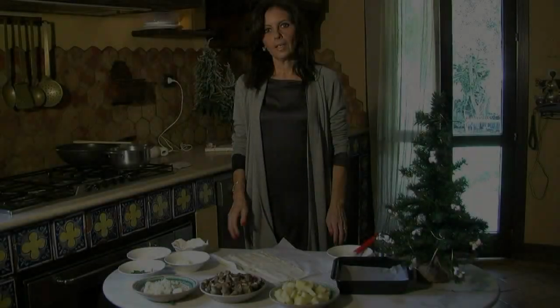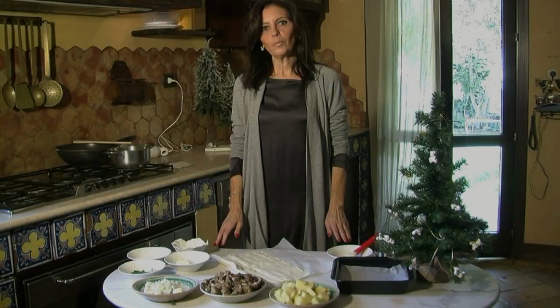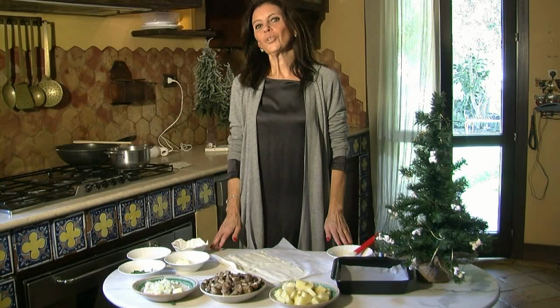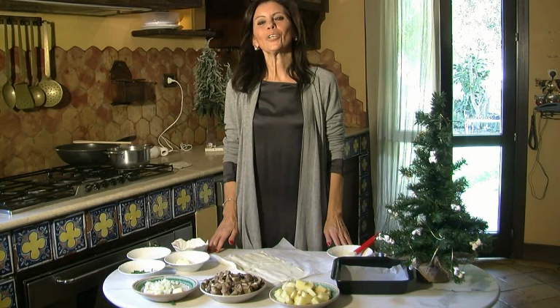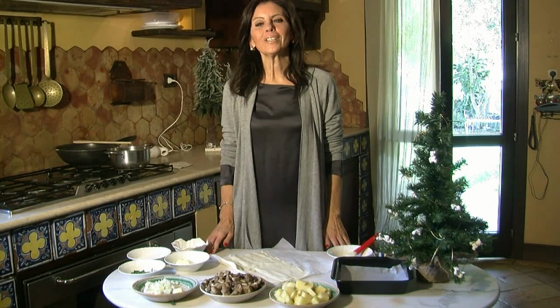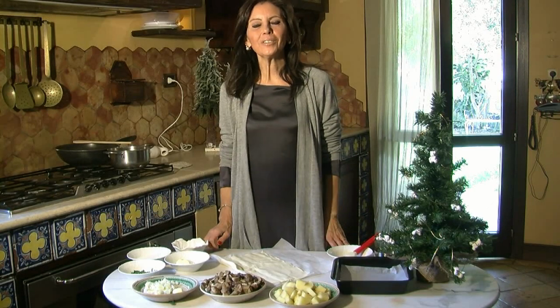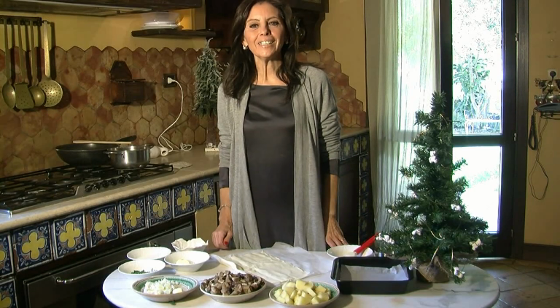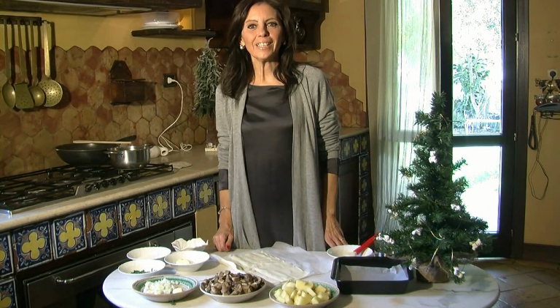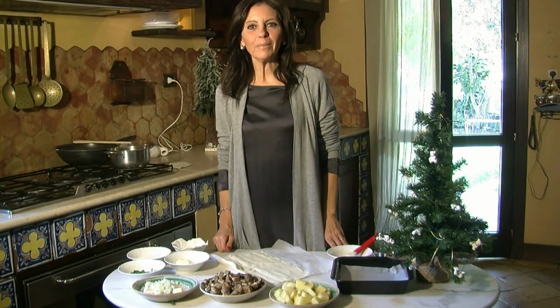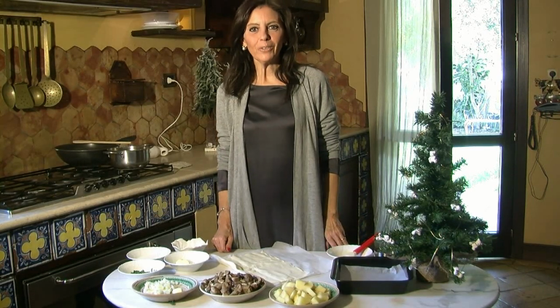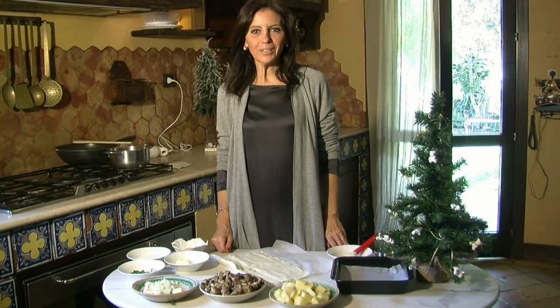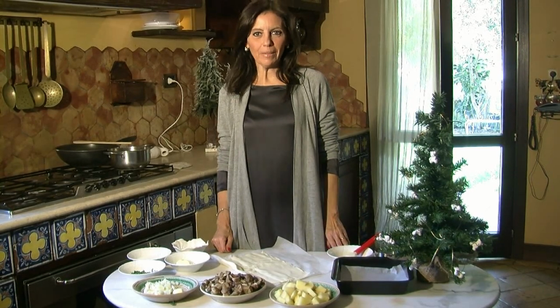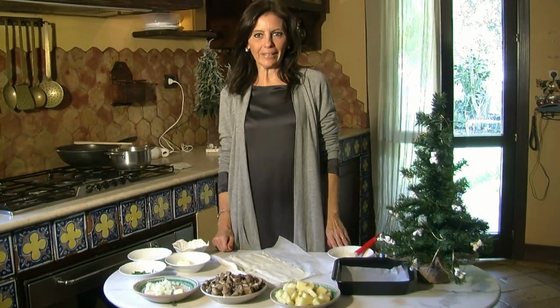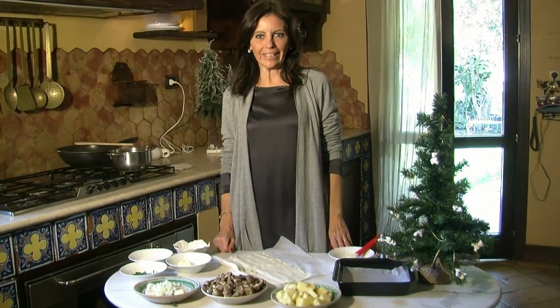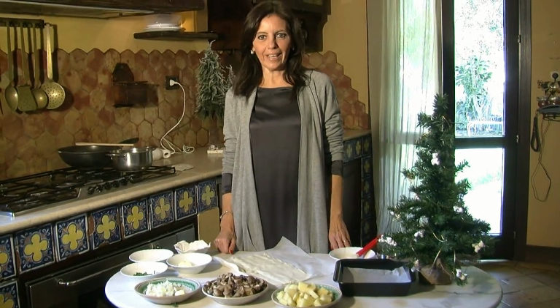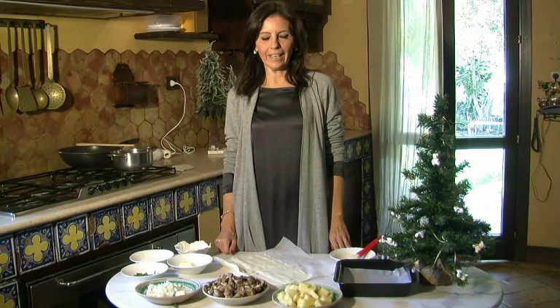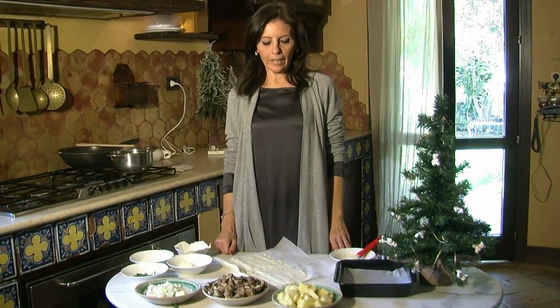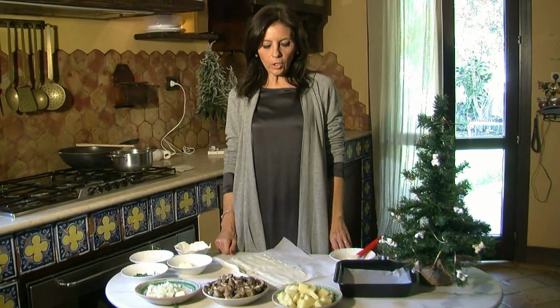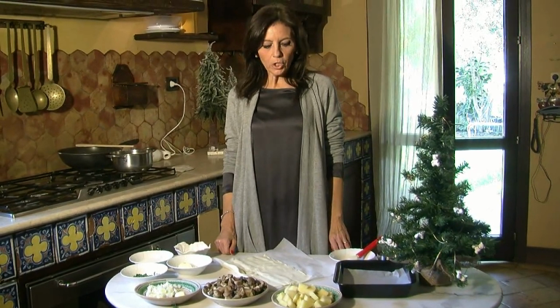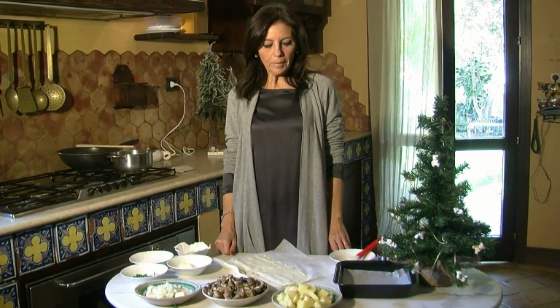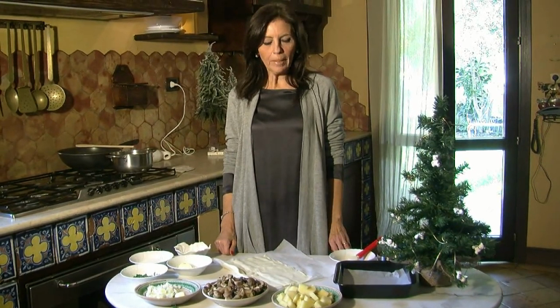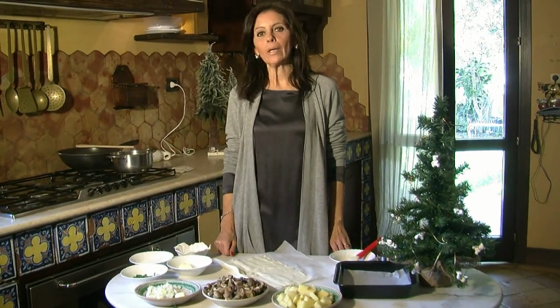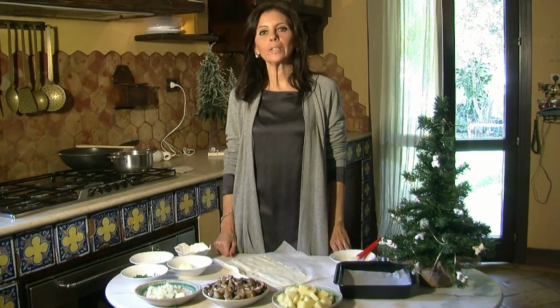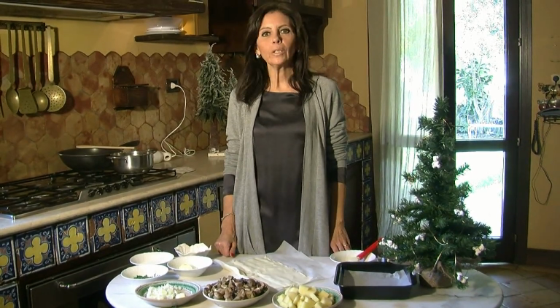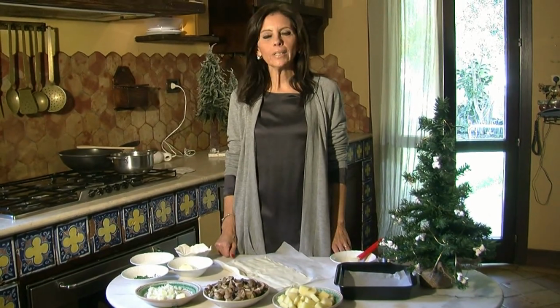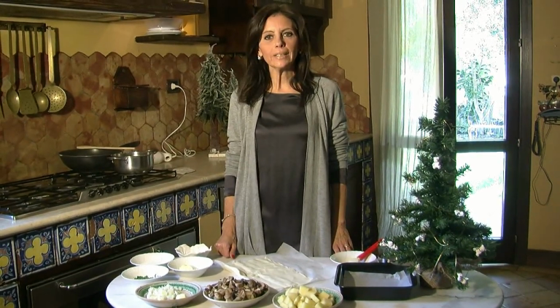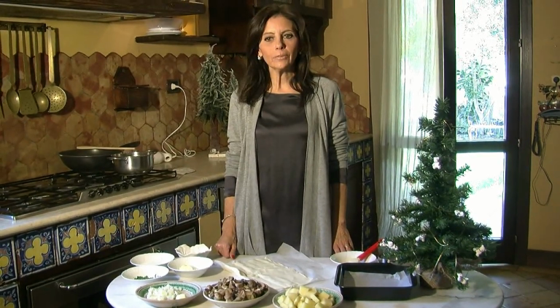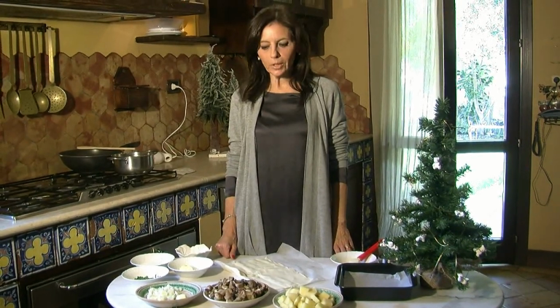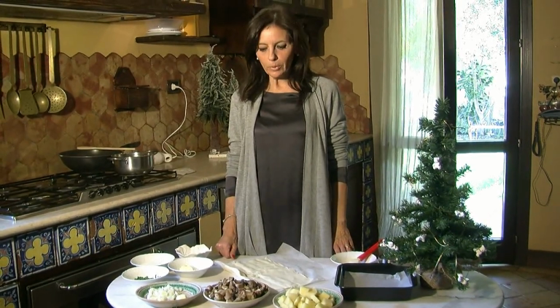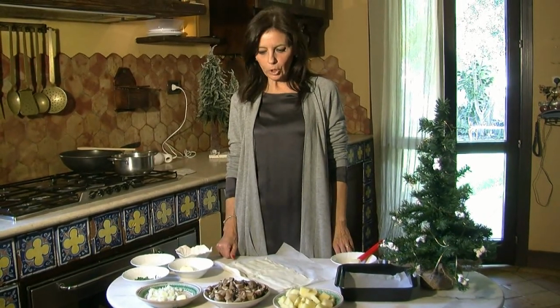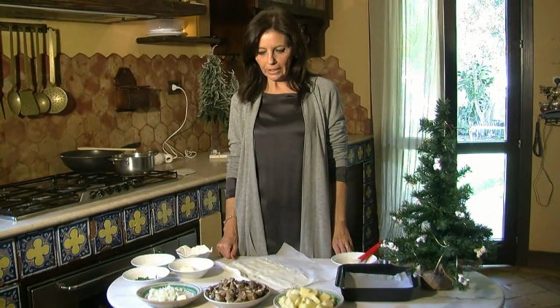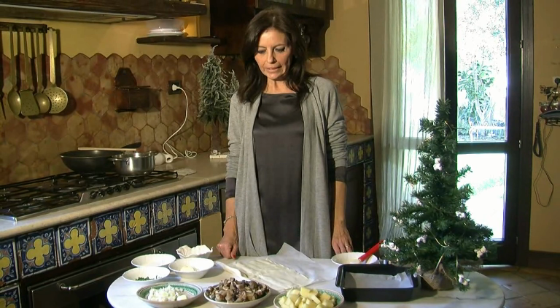Hello everyone and welcome to Pepe Cannella. Today I prepare a vellutata di funghi porcini.